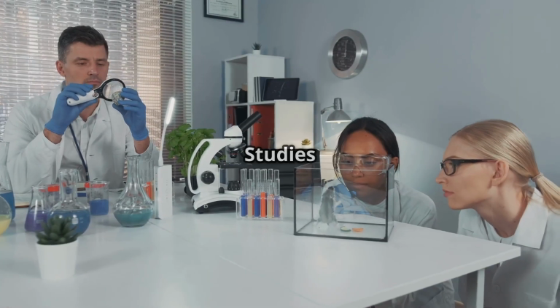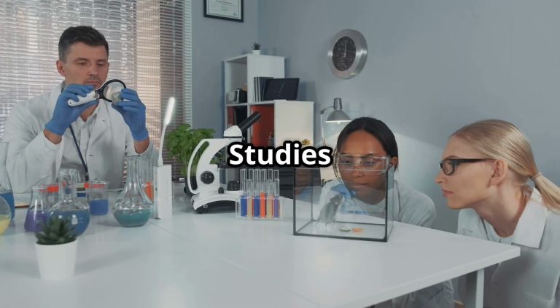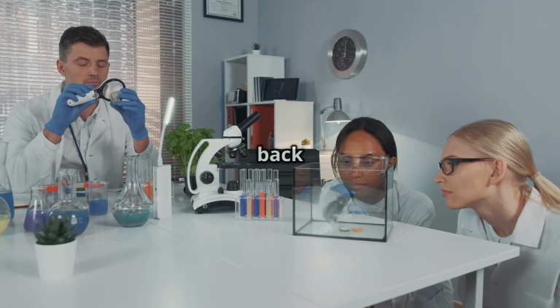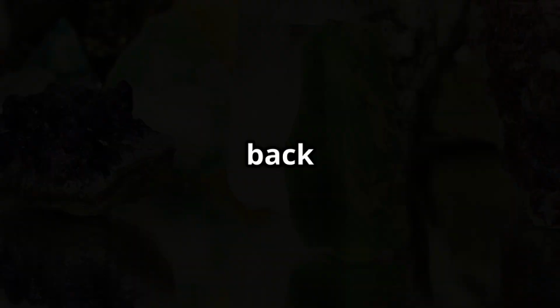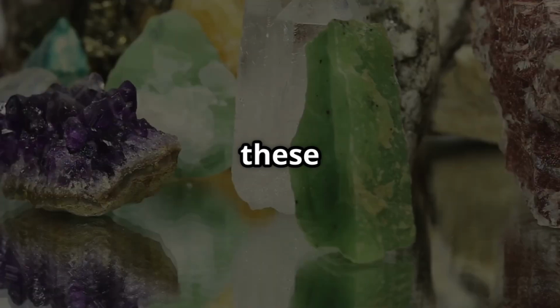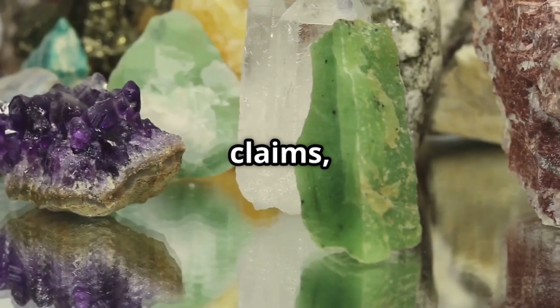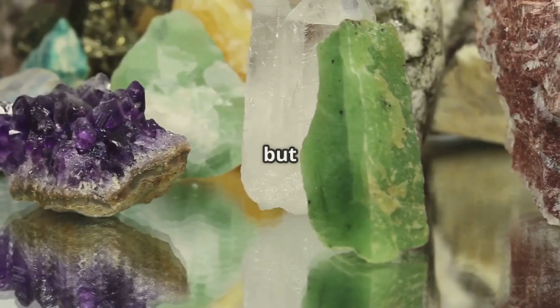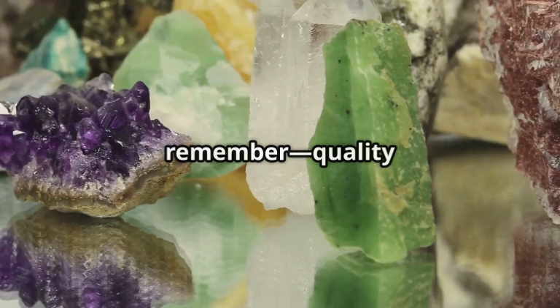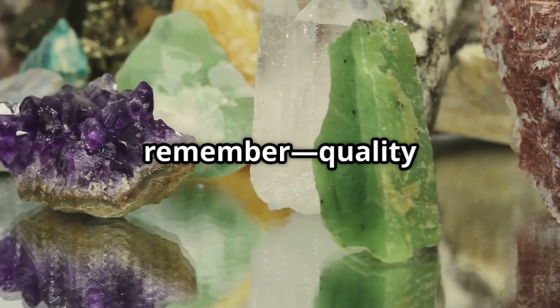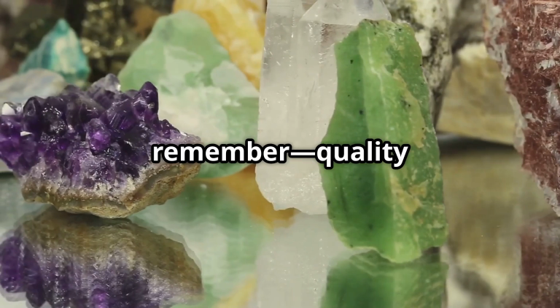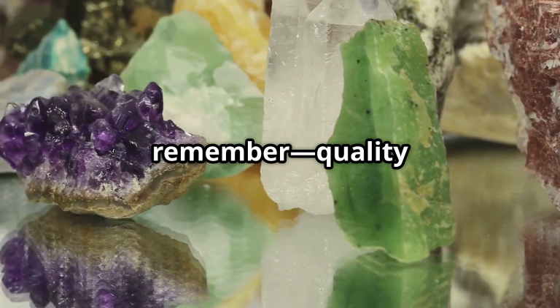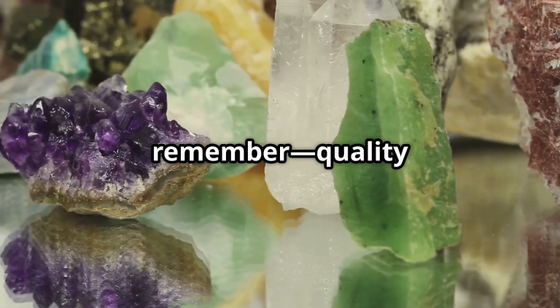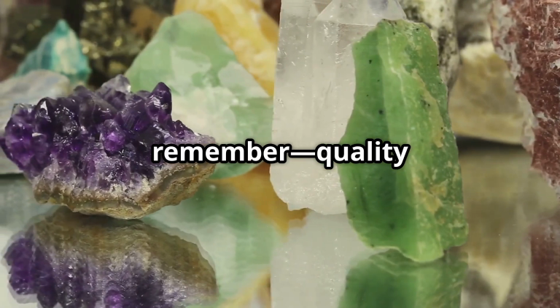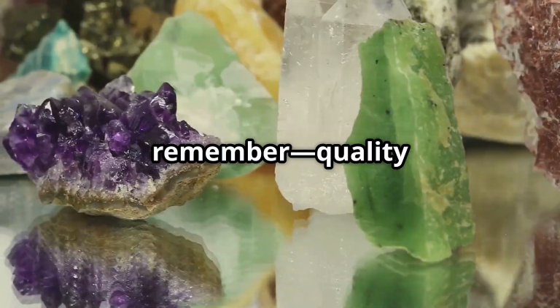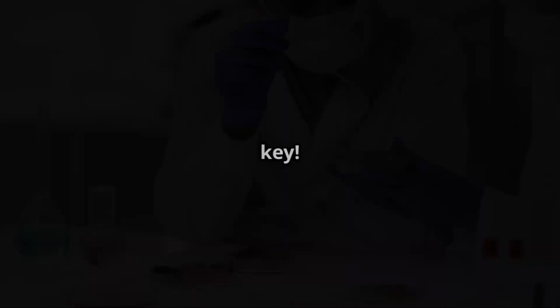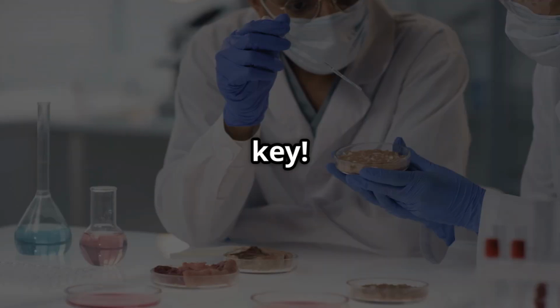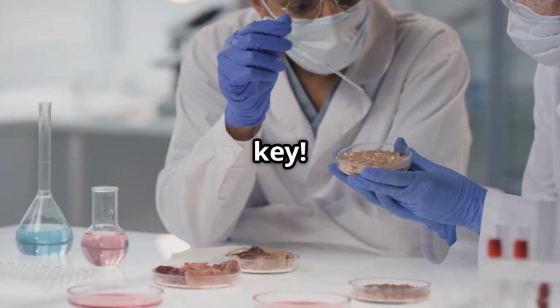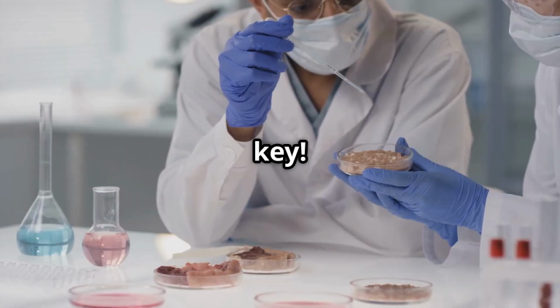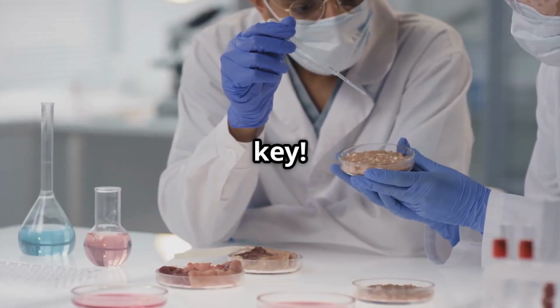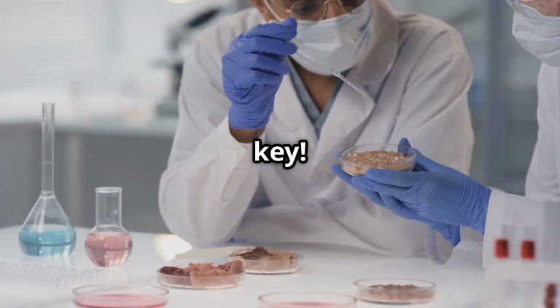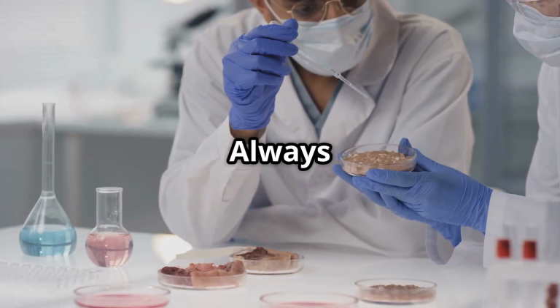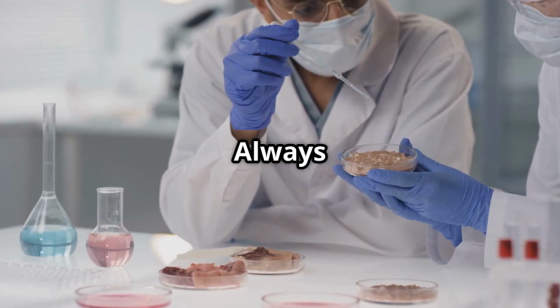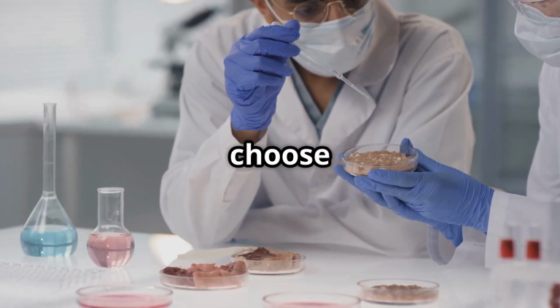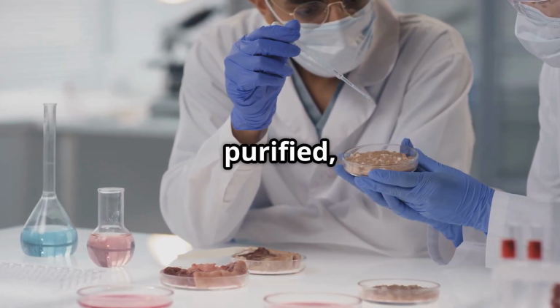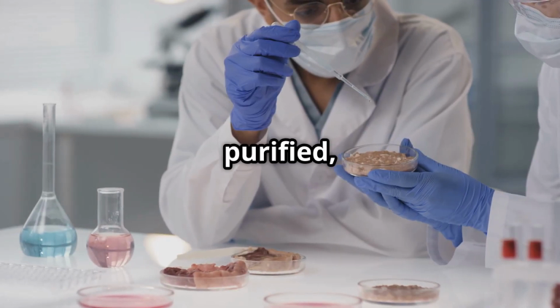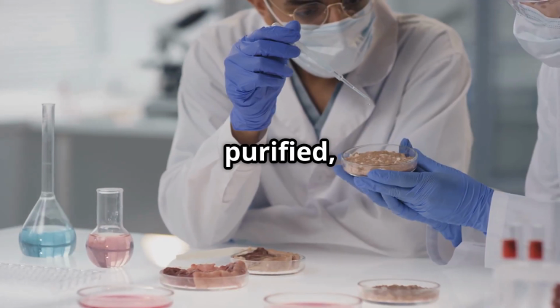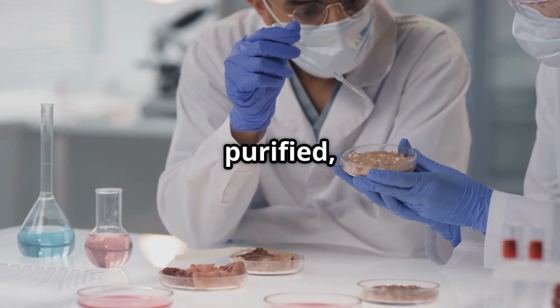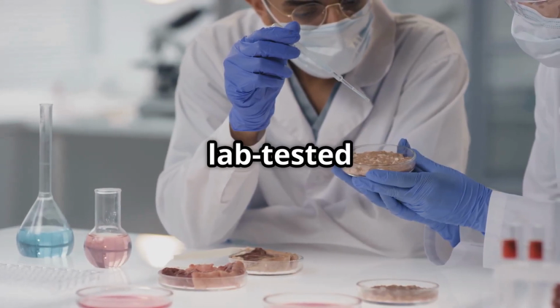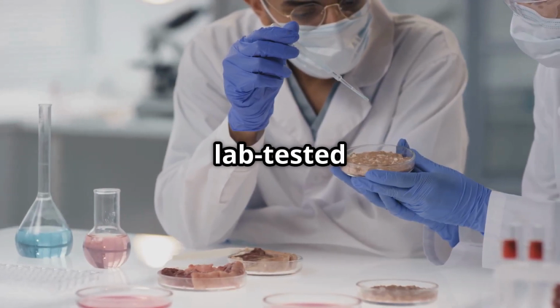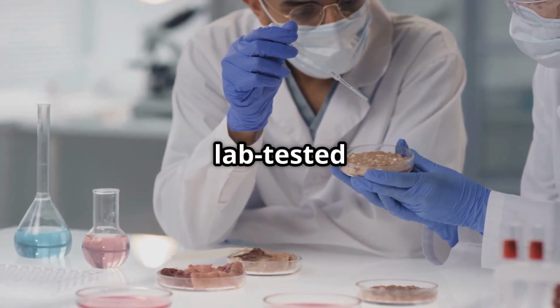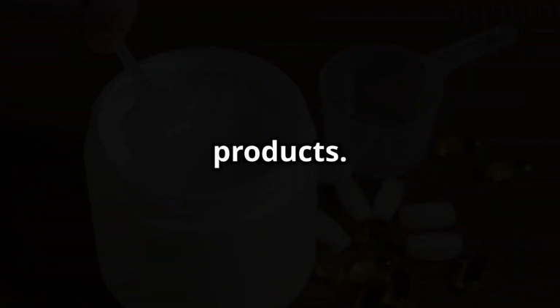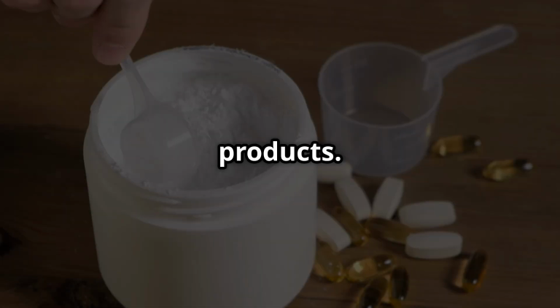Studies back these claims, but remember, quality is key. Always choose purified, lab-tested products.